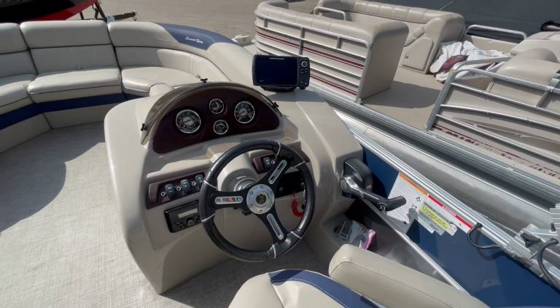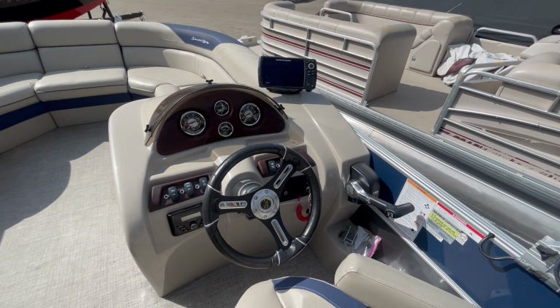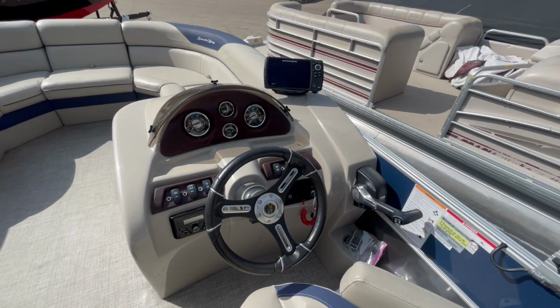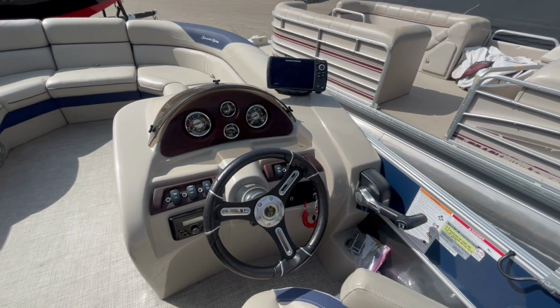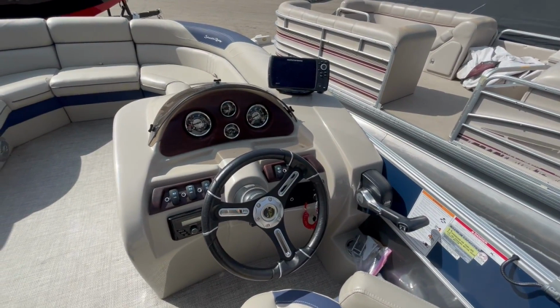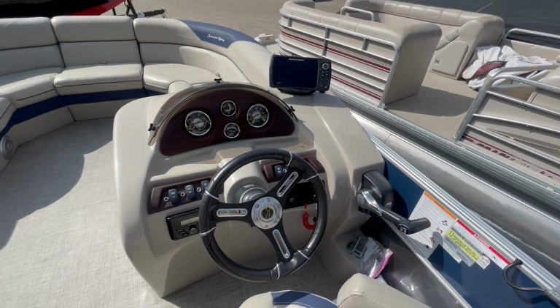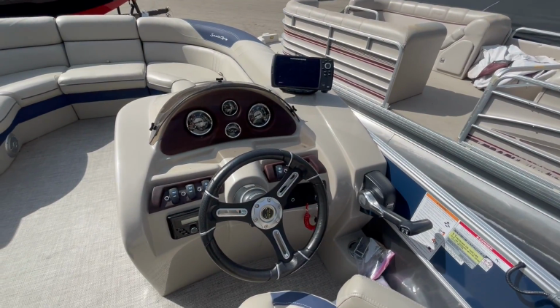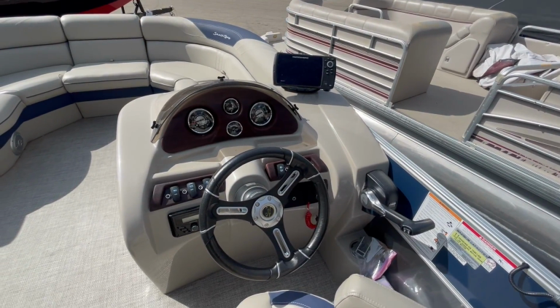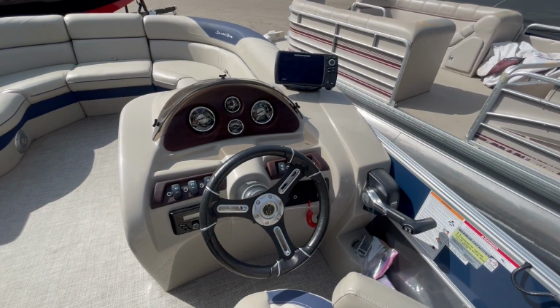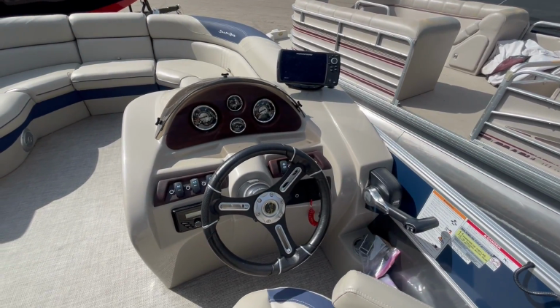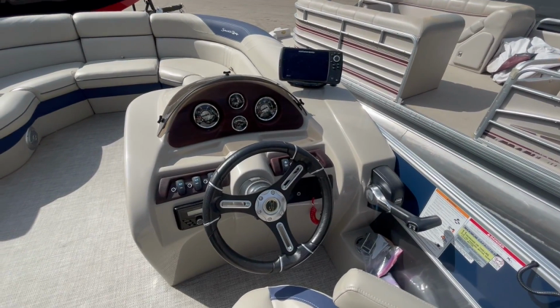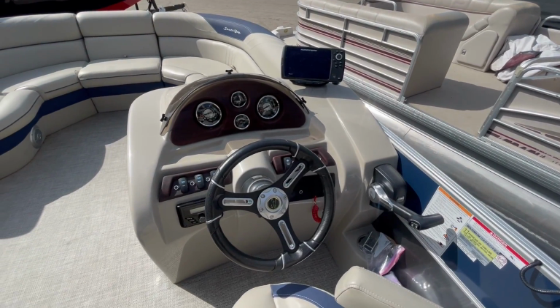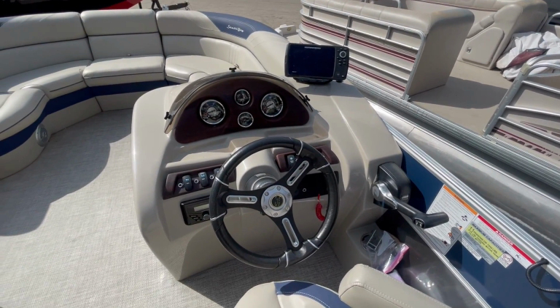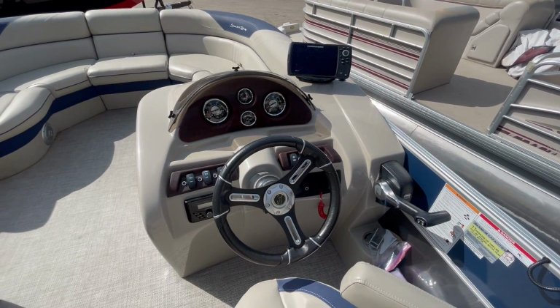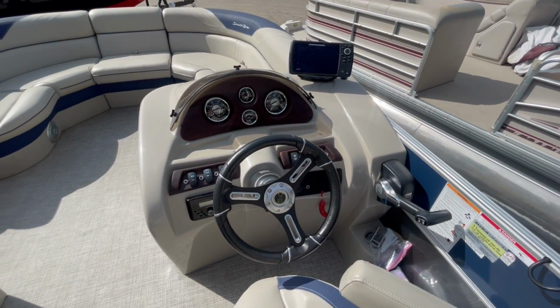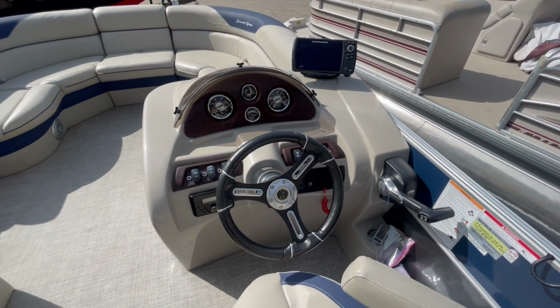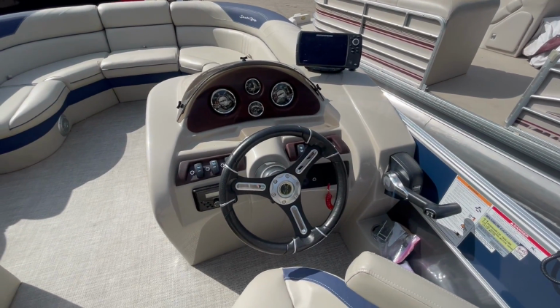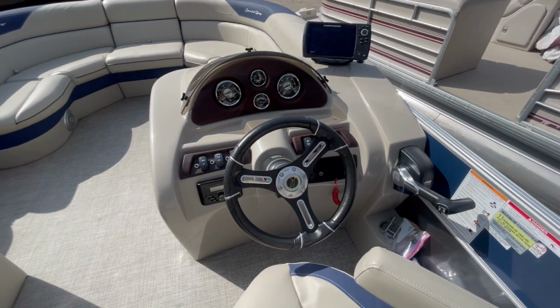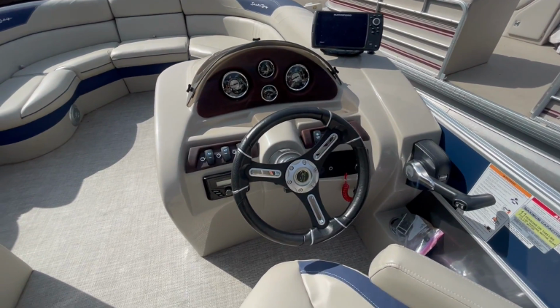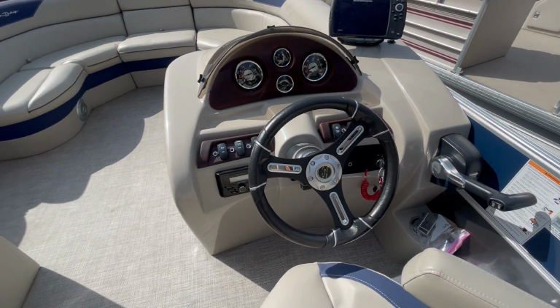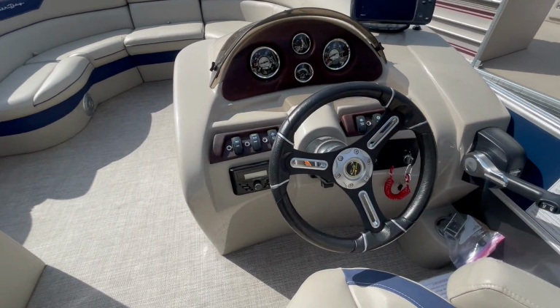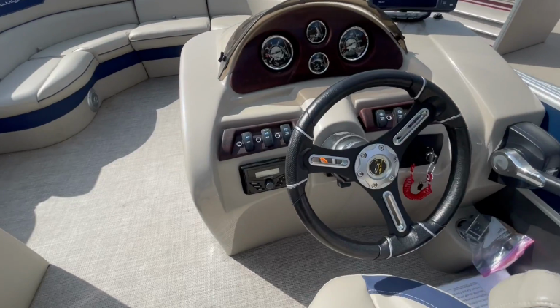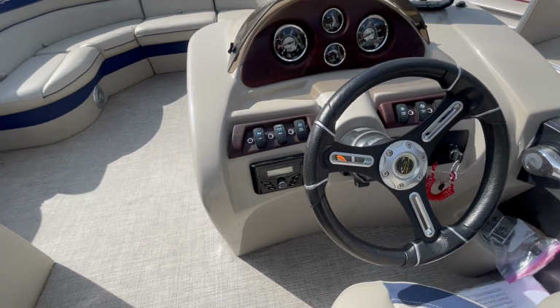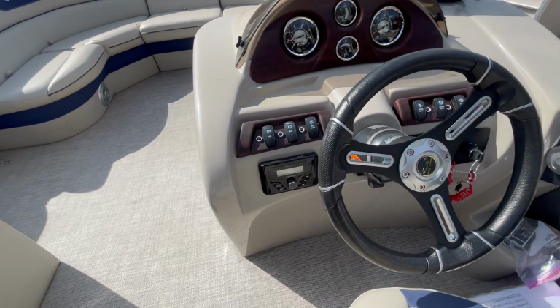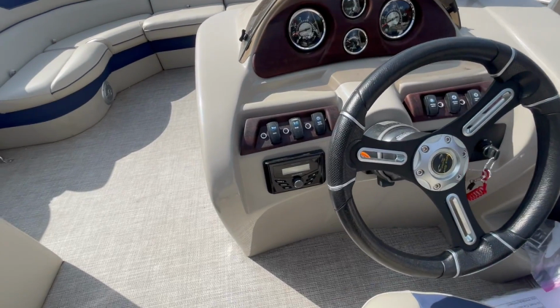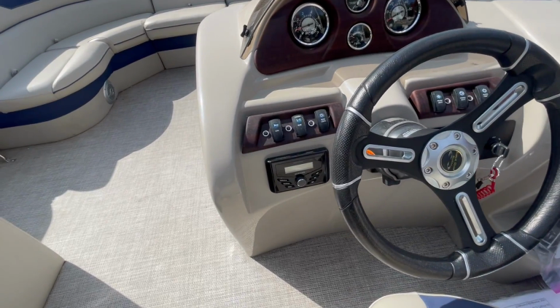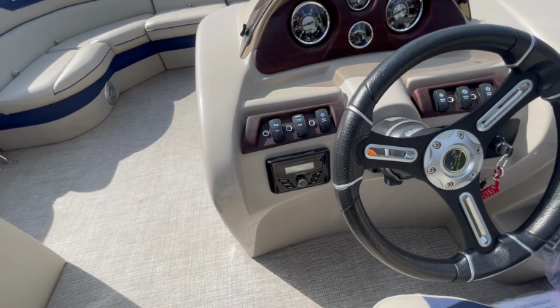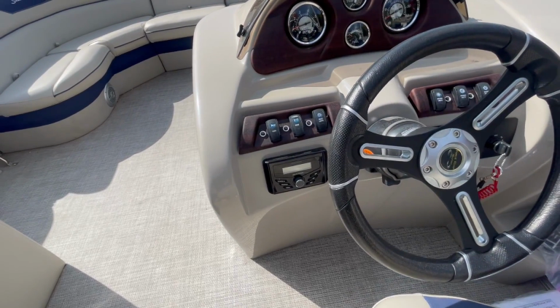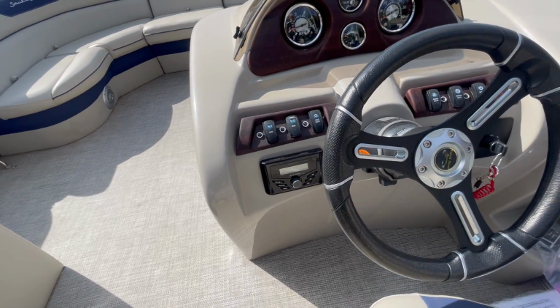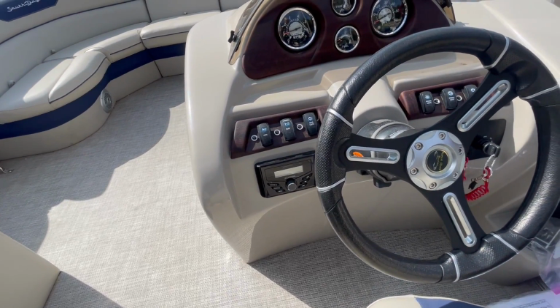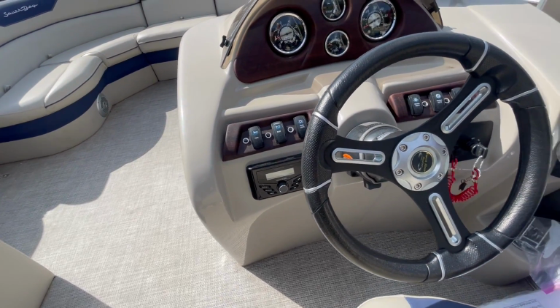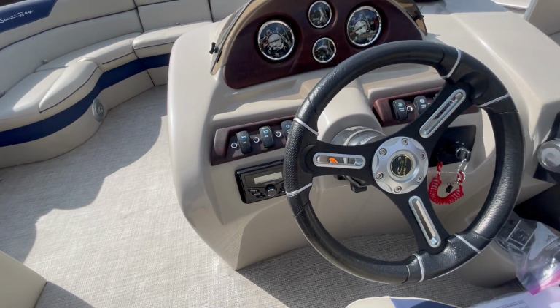You do have a Hummingbird depth finder, fish finder, chart plotter, kicker speaker, and media center.